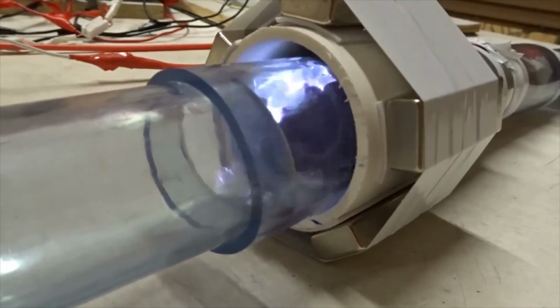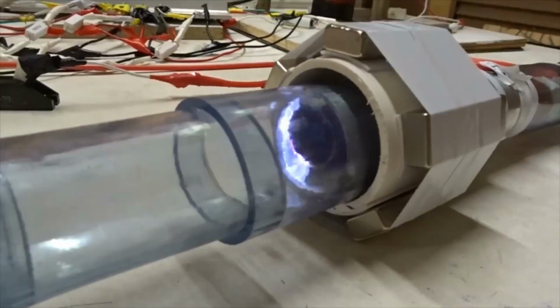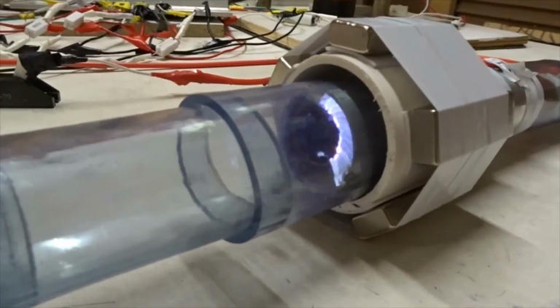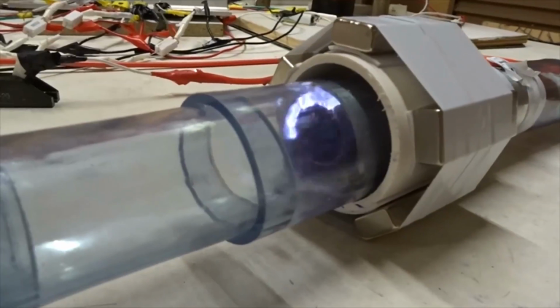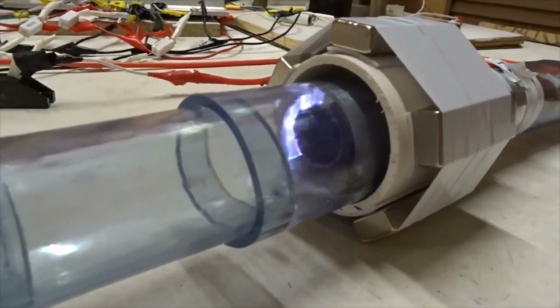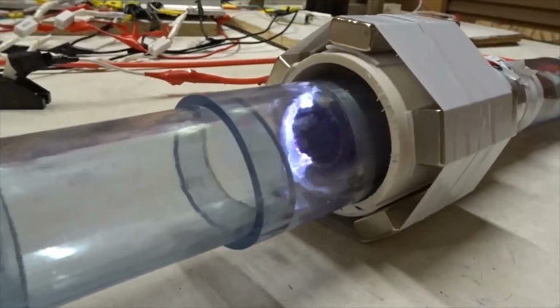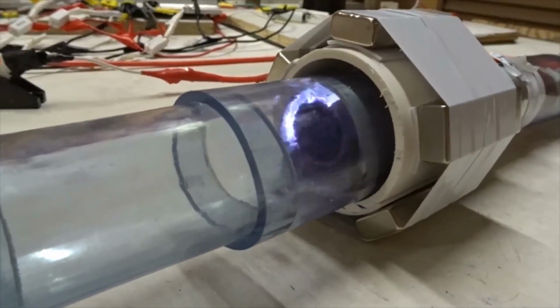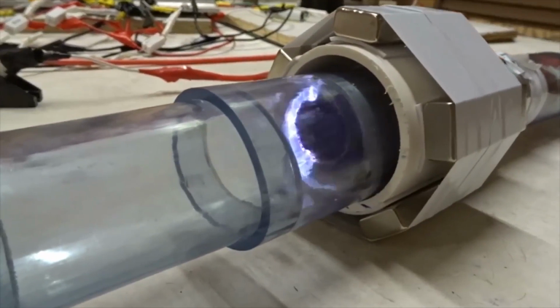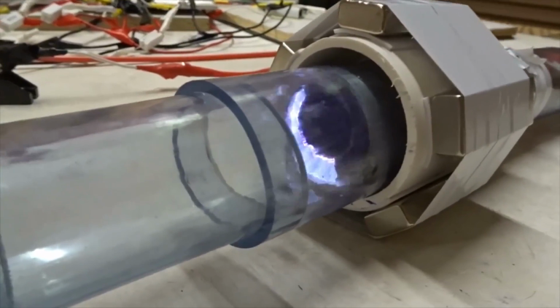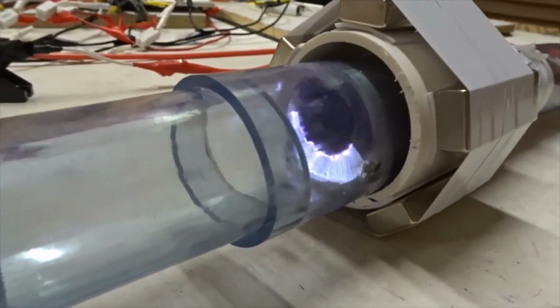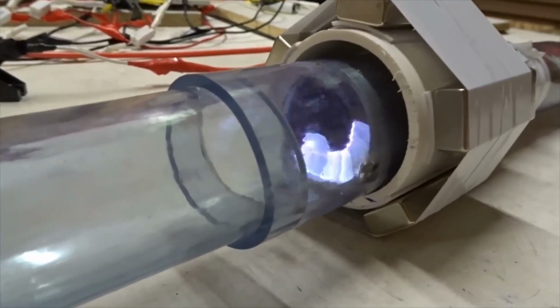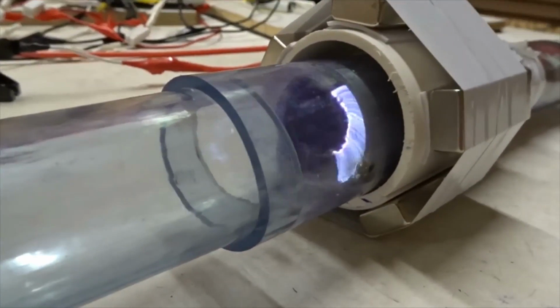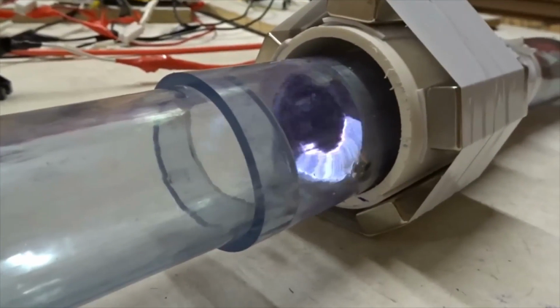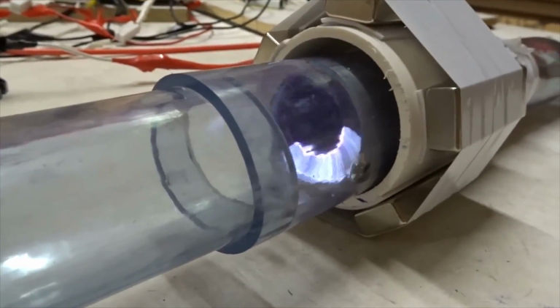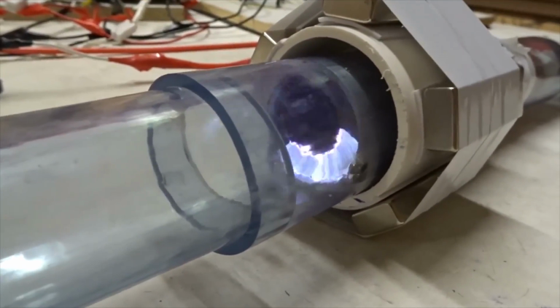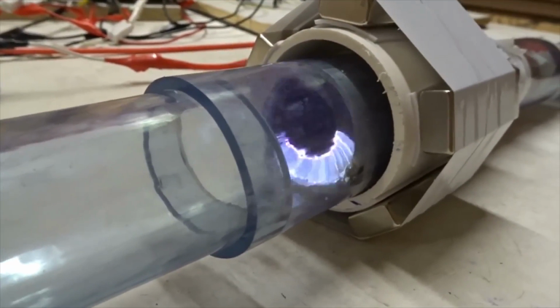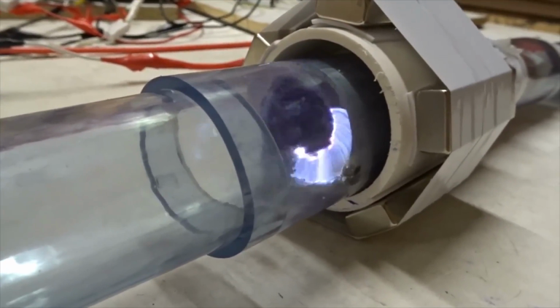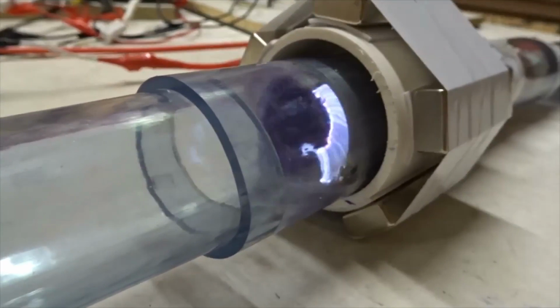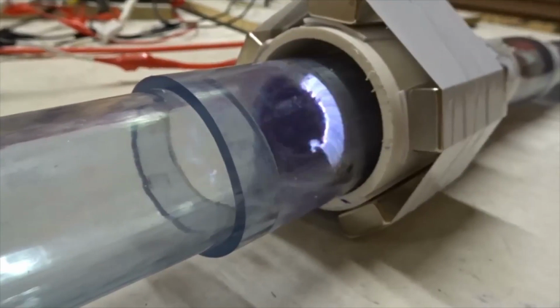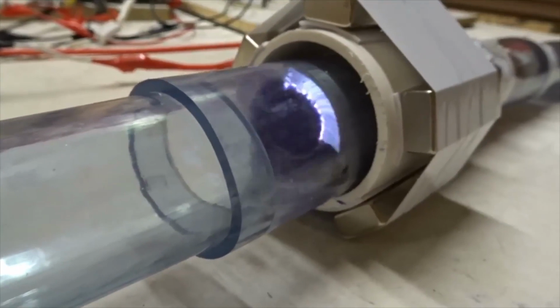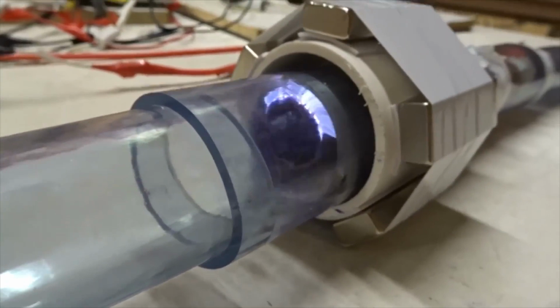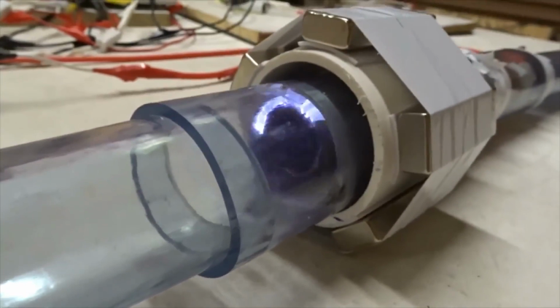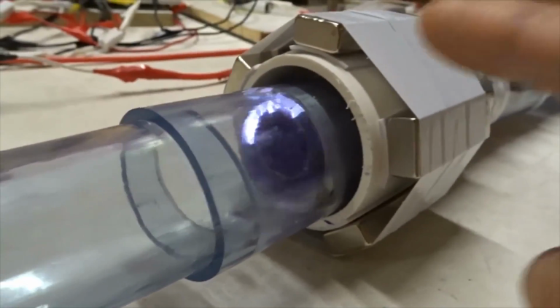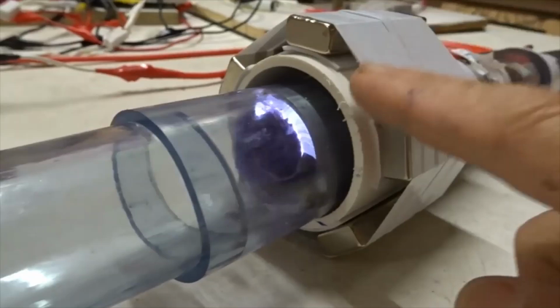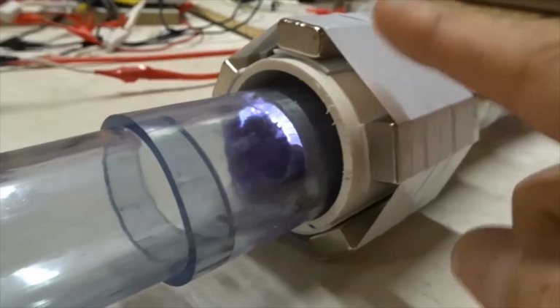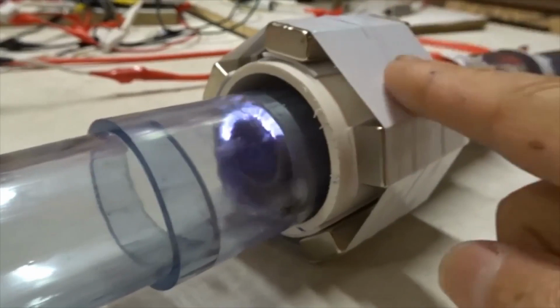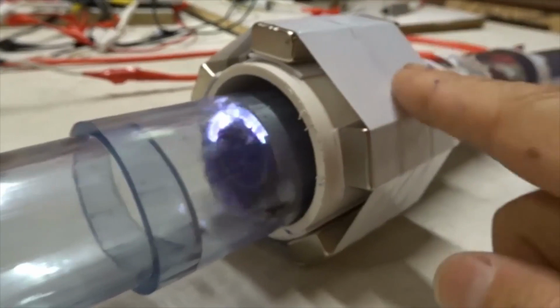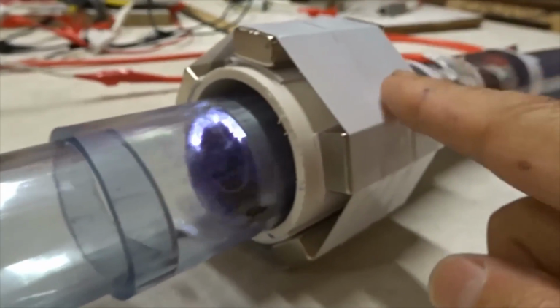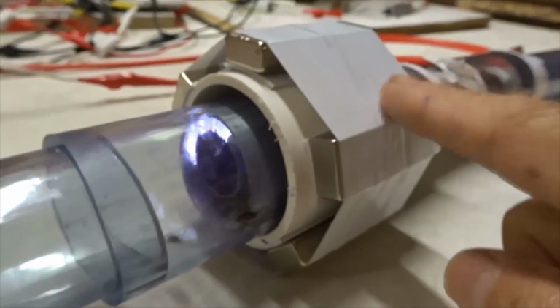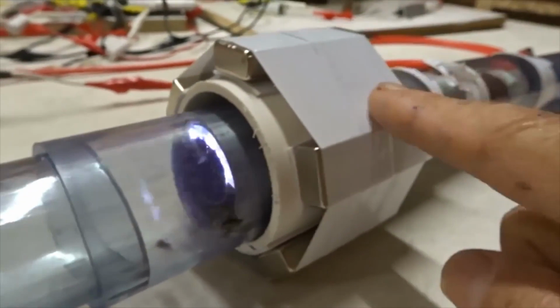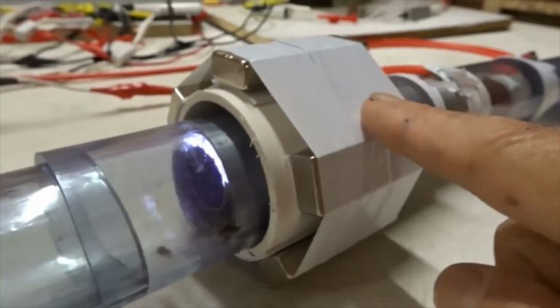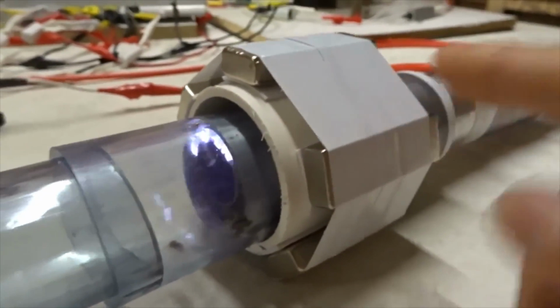Past the end of the tube, it mainly spins and doesn't eject, because it's out of the radial magnetic field.